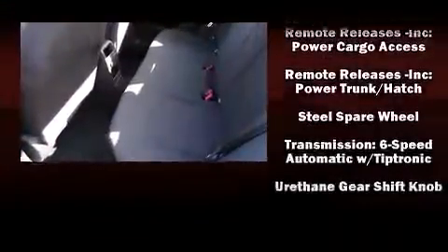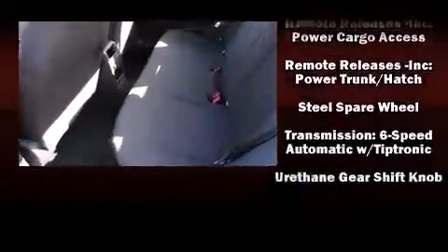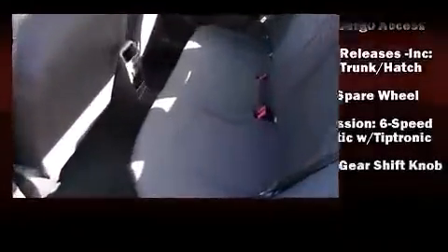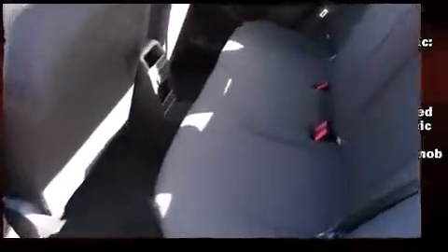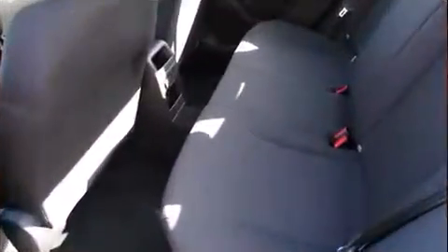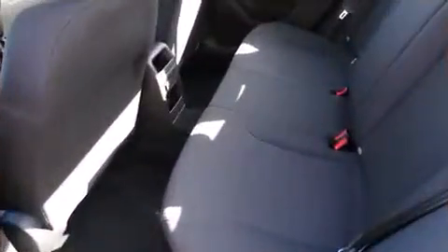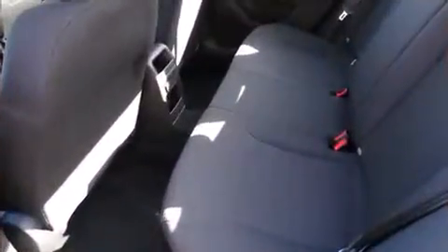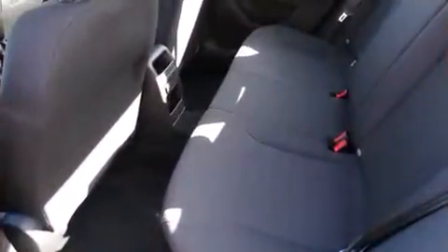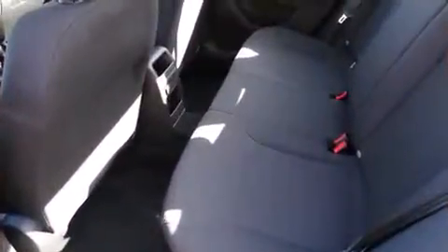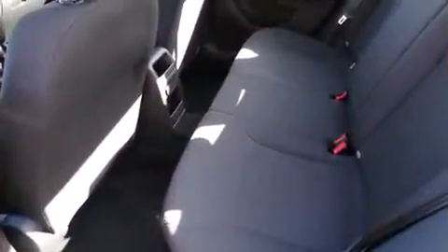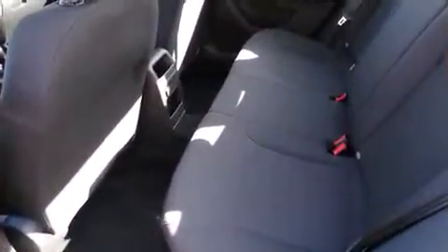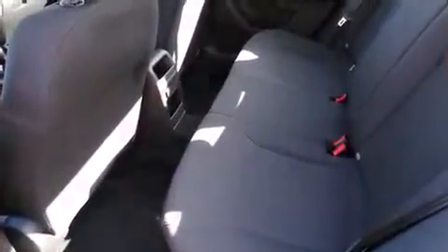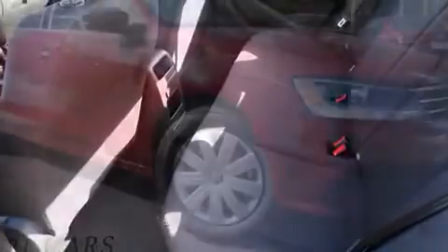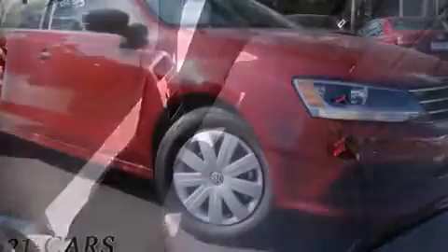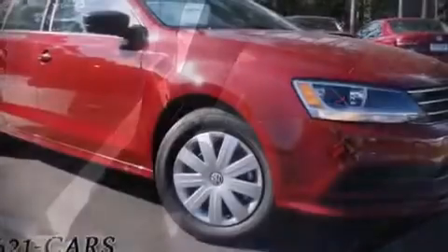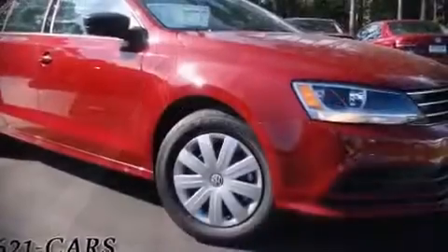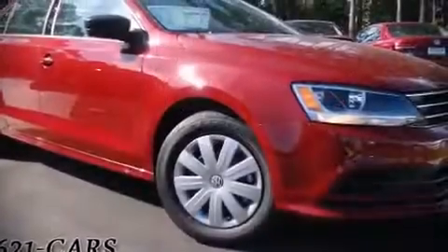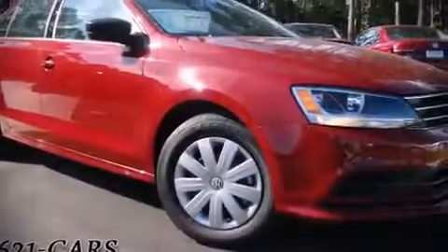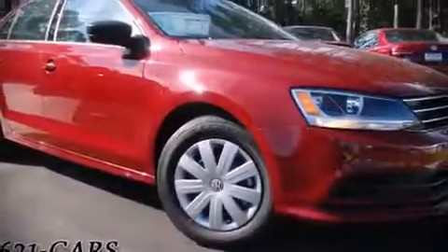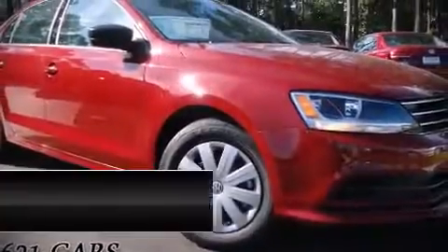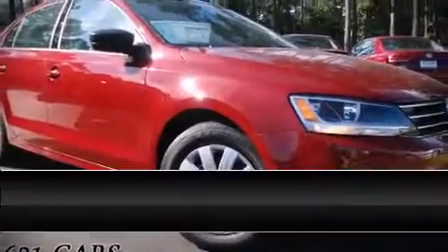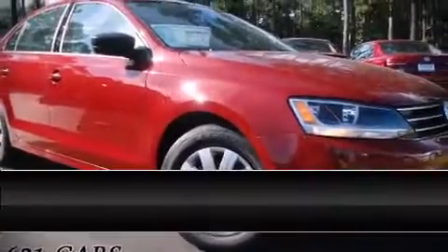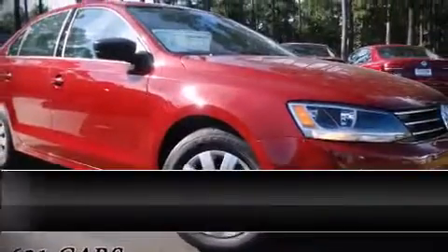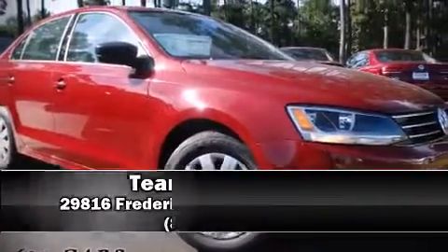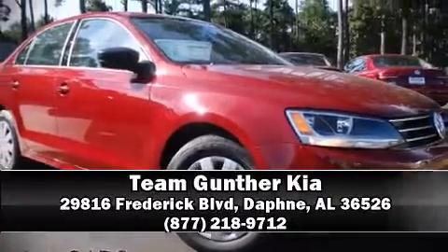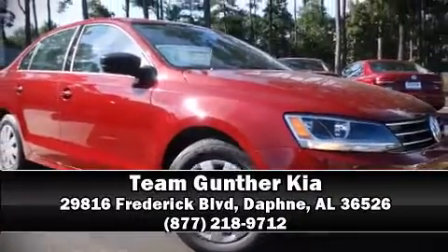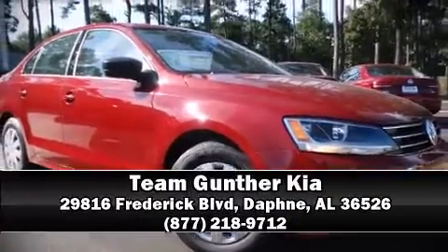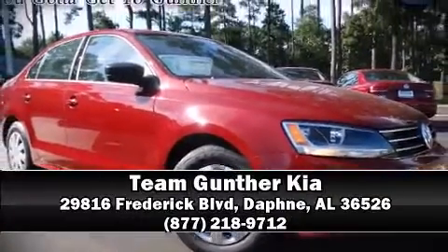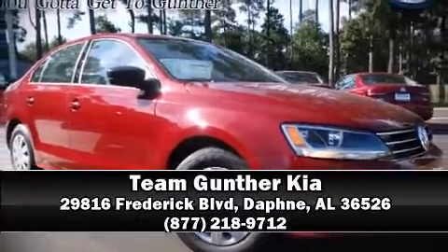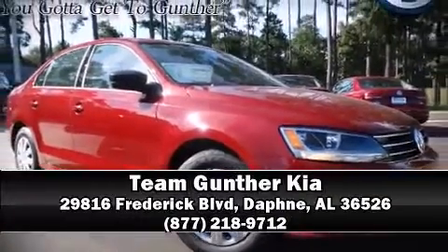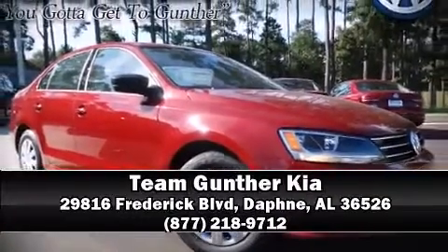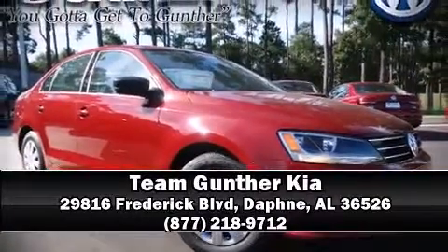Our sales staff will help you find a vehicle that you've been searching for. Come on in and take a test drive.